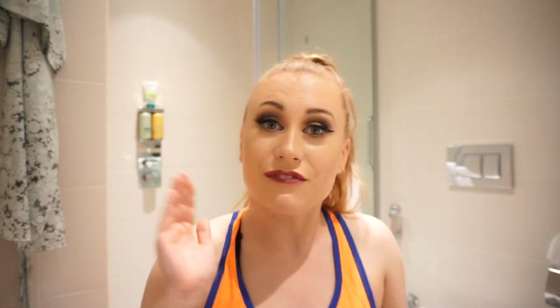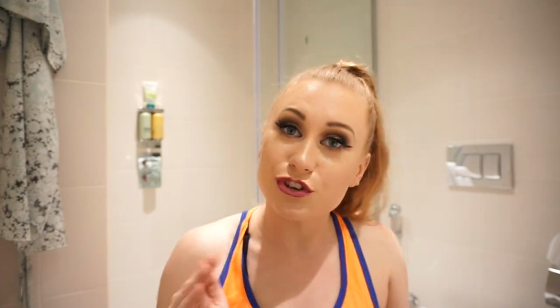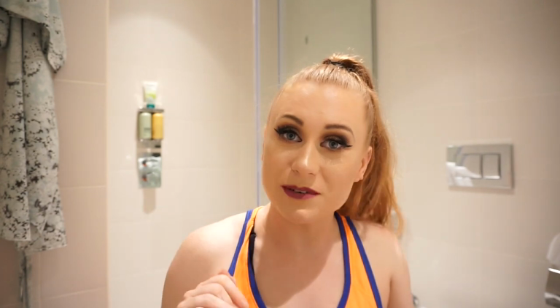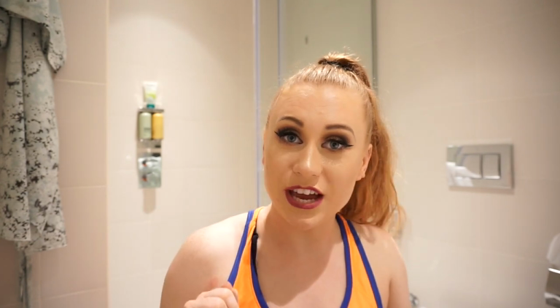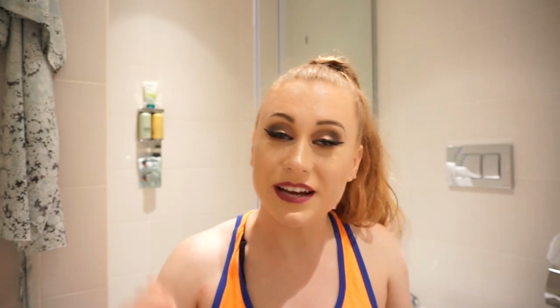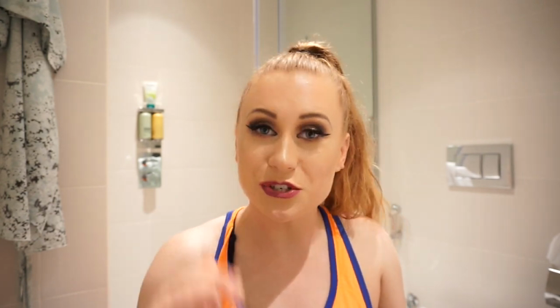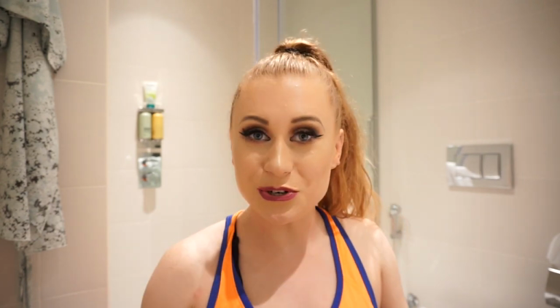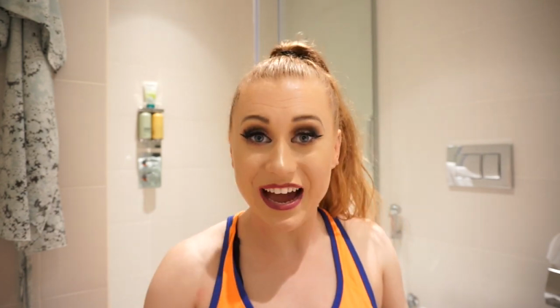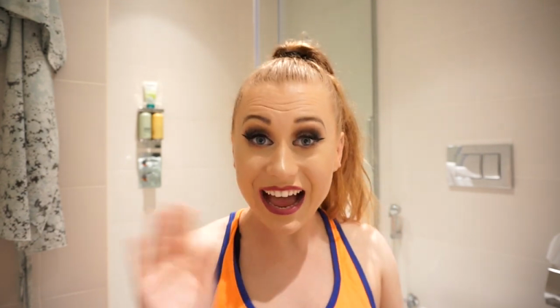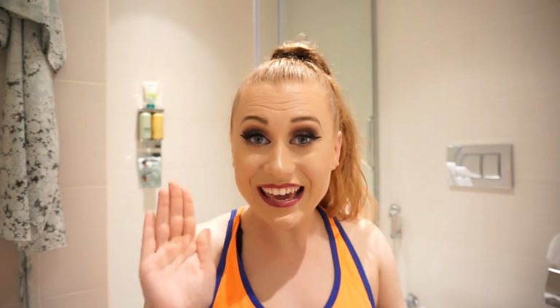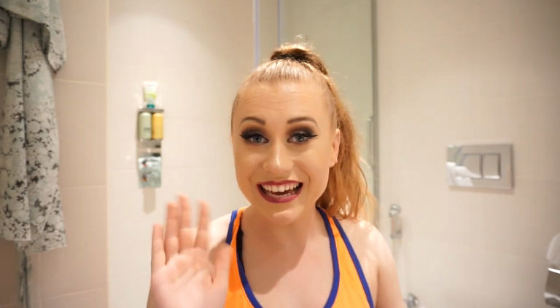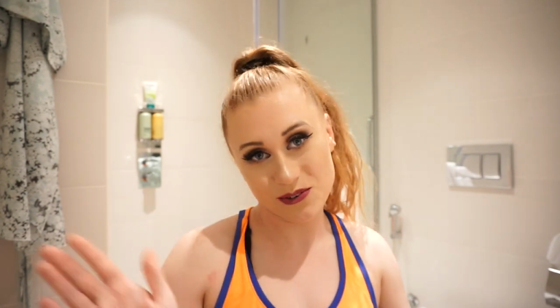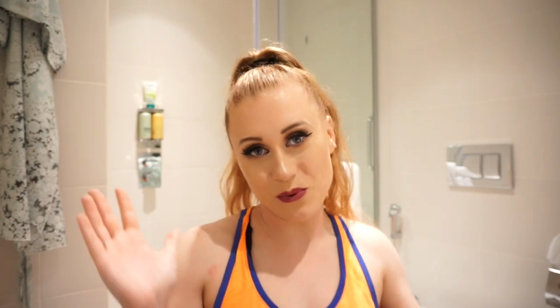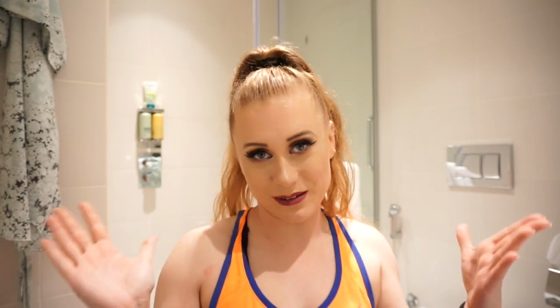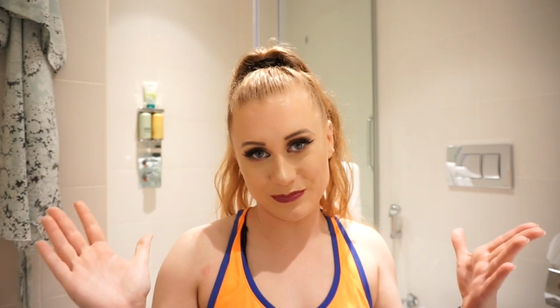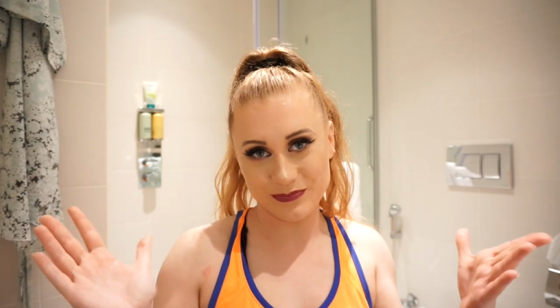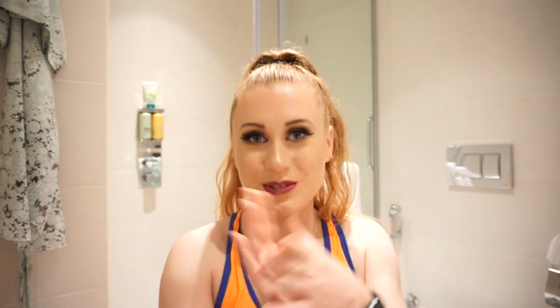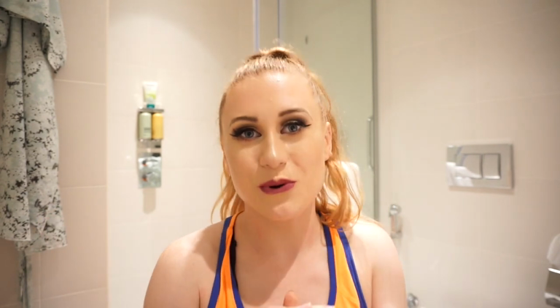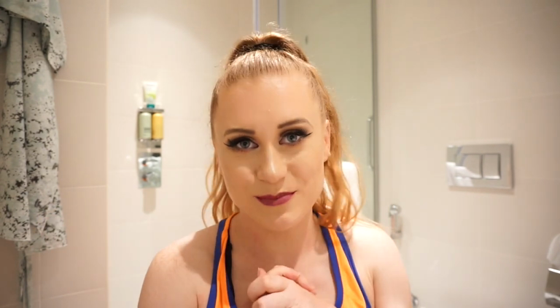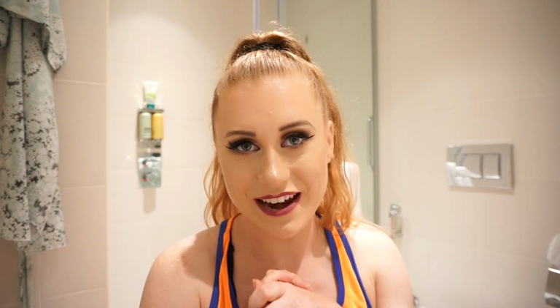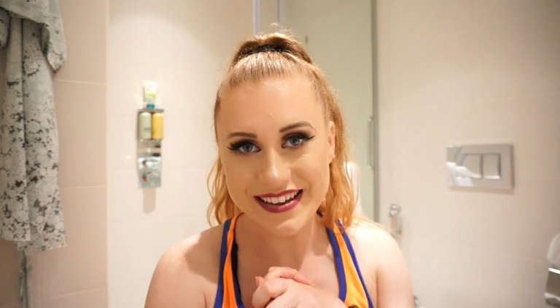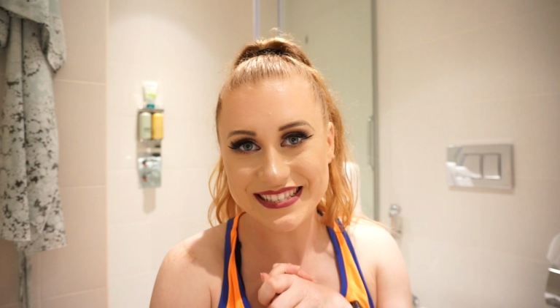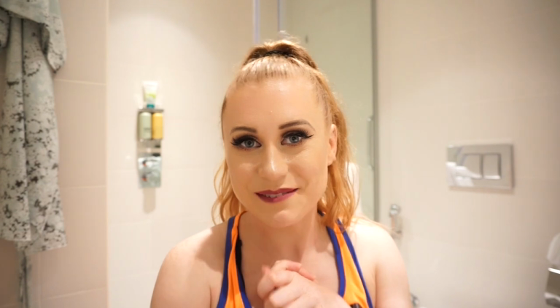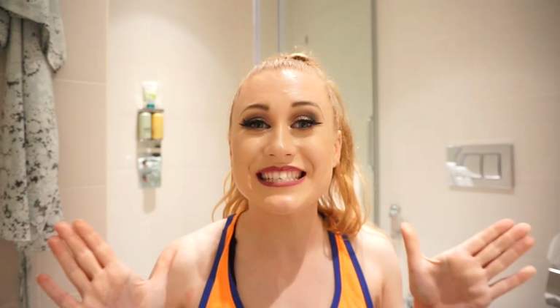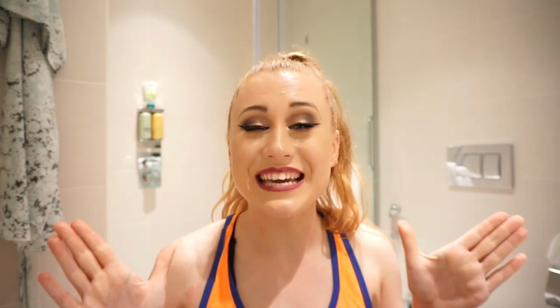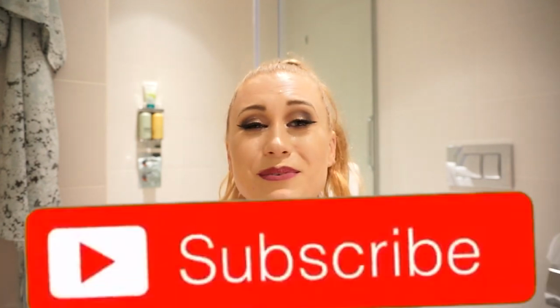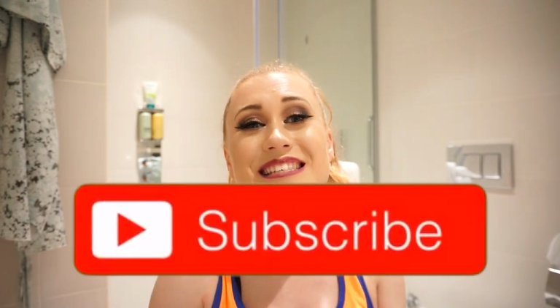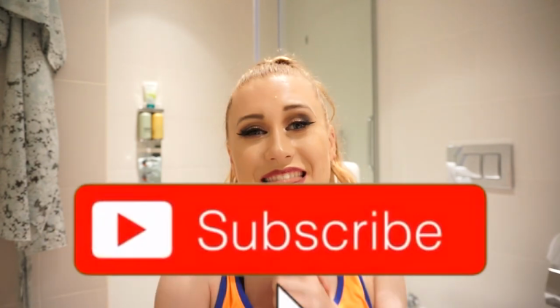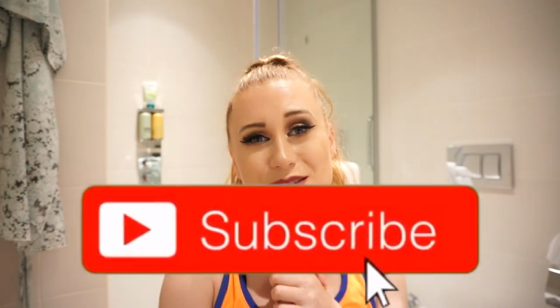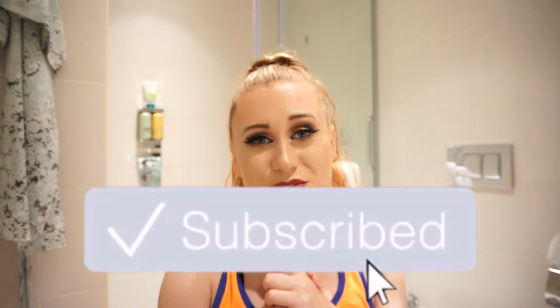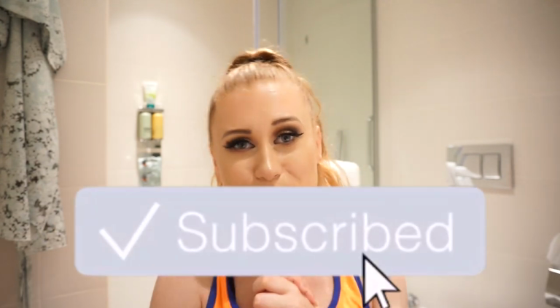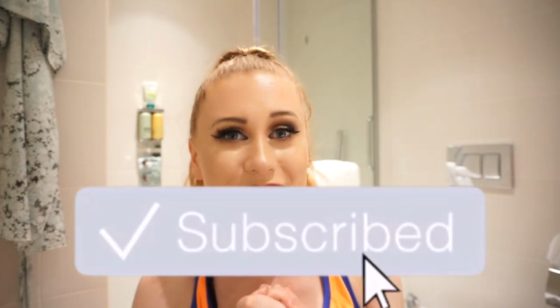And if you're new to my channel and you don't know that — hi, welcome to the Hope Diaries. Please stay, please hit that subscribe button.